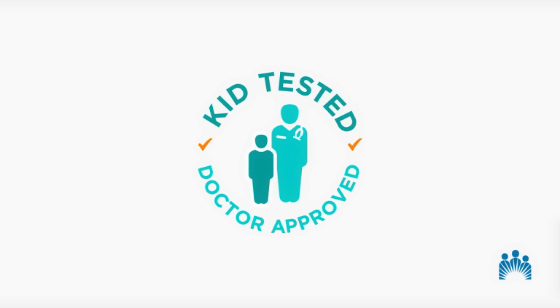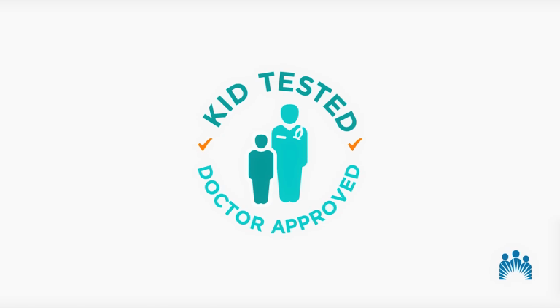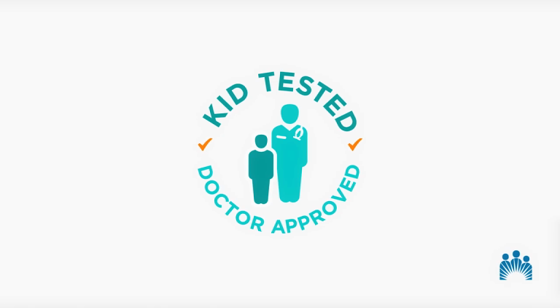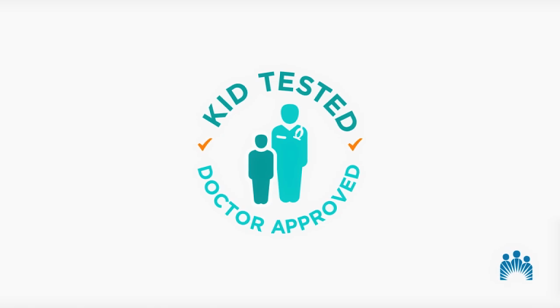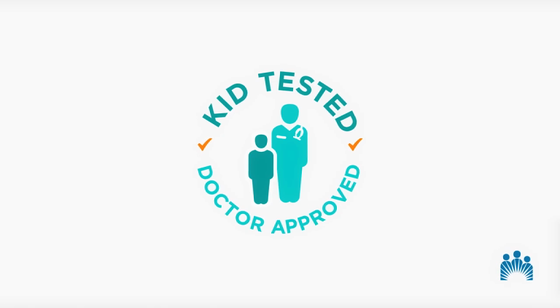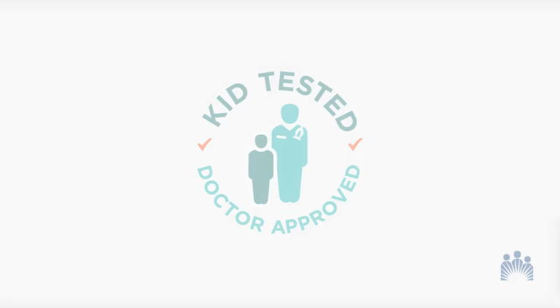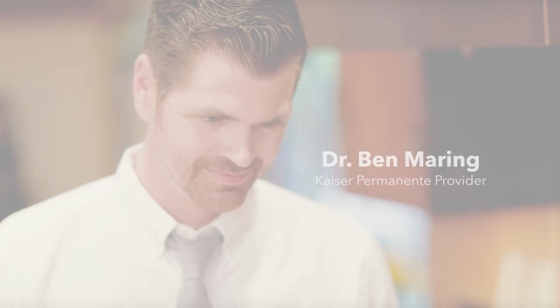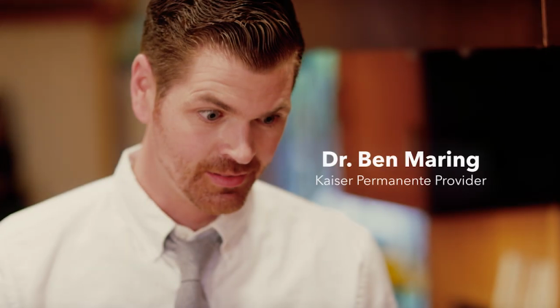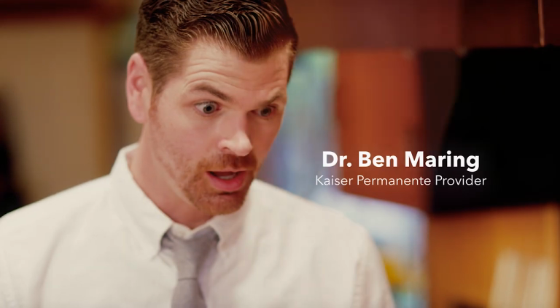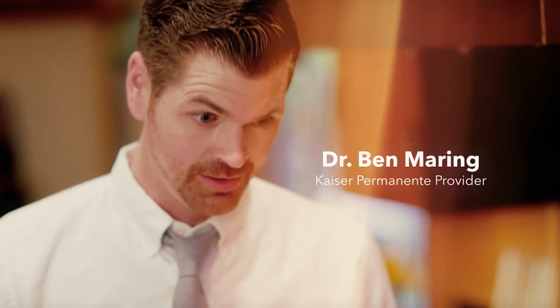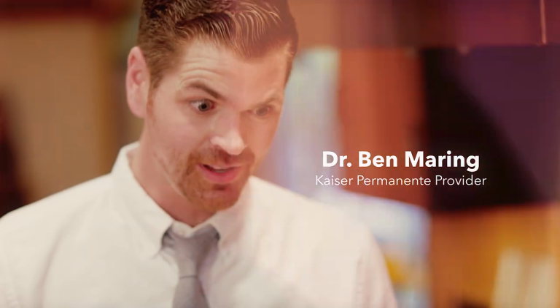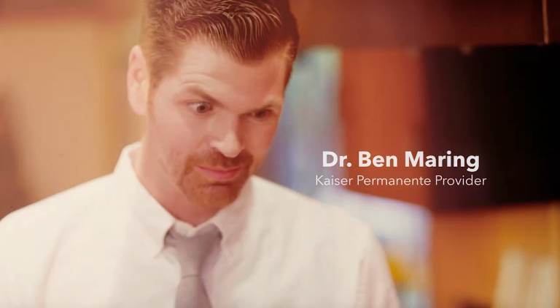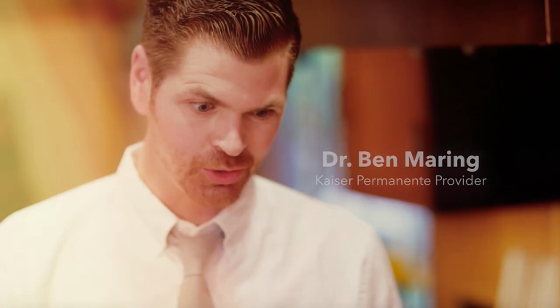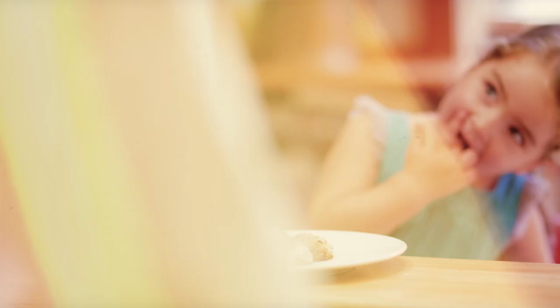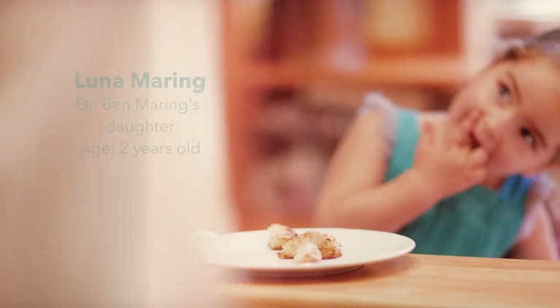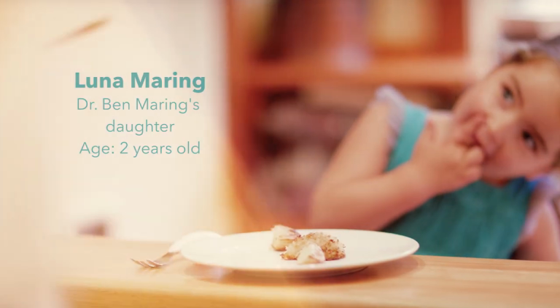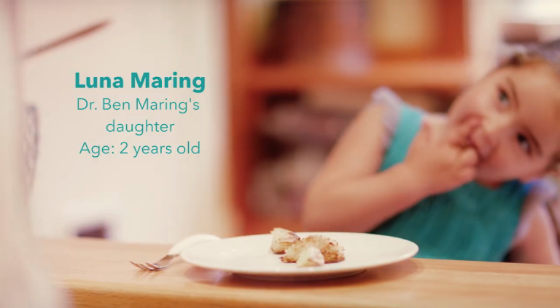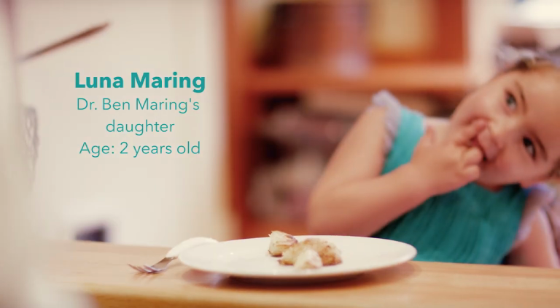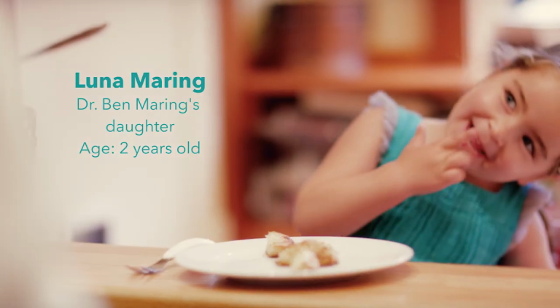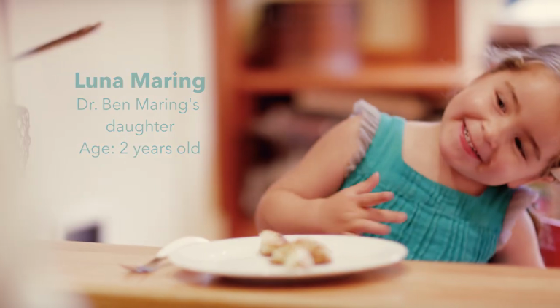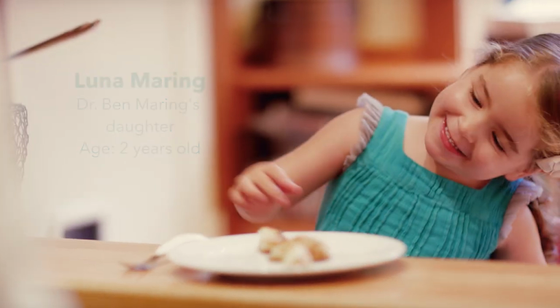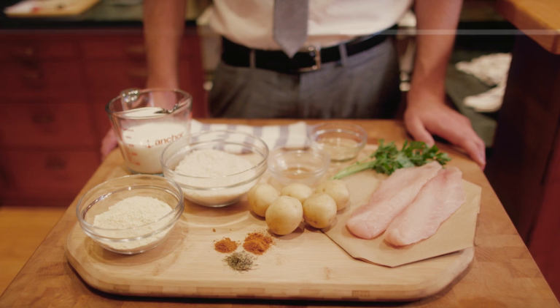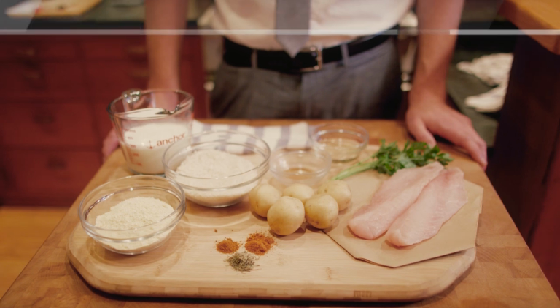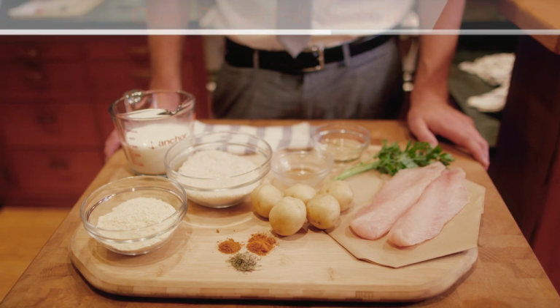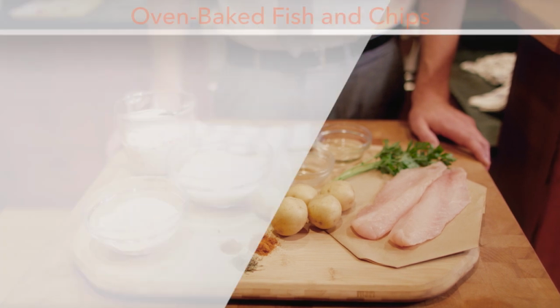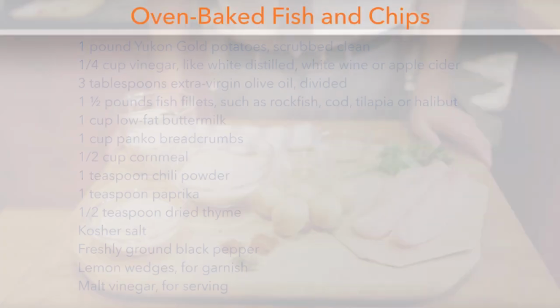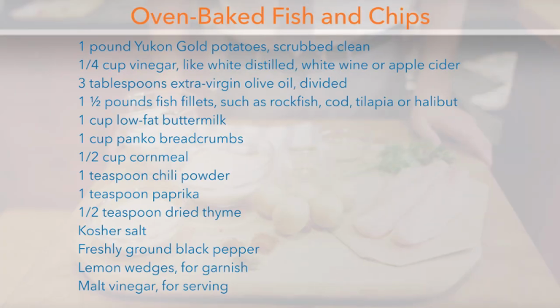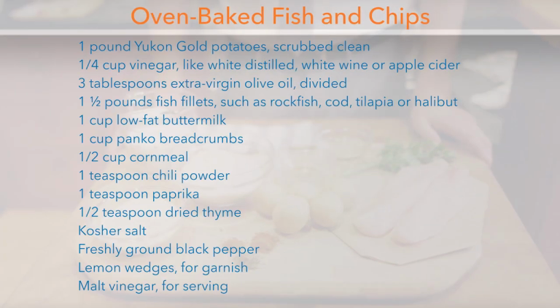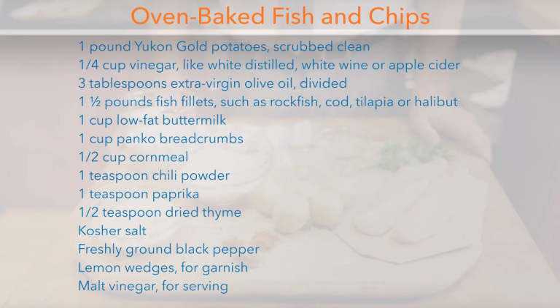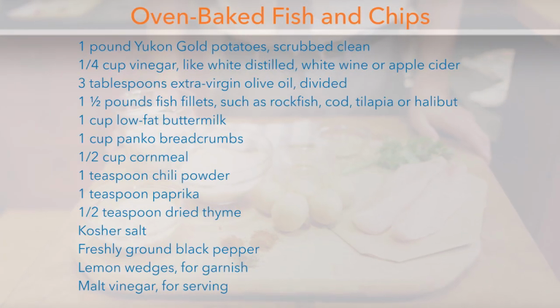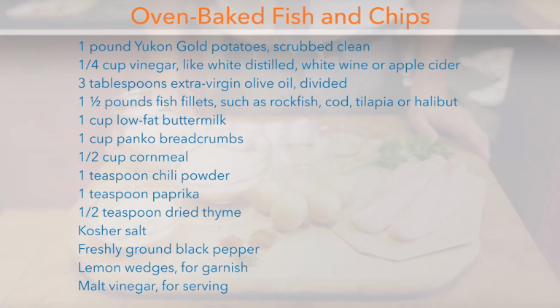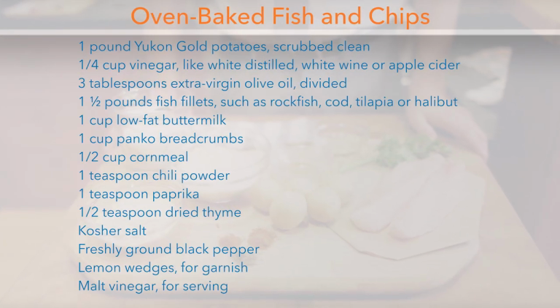Hi, I'm Dr. Ben Mehring, and today we're making oven-baked fish and chips.